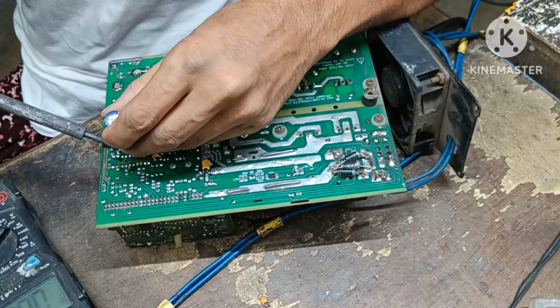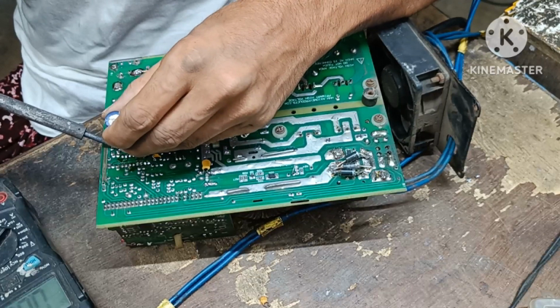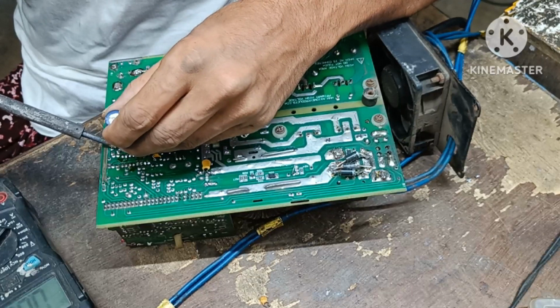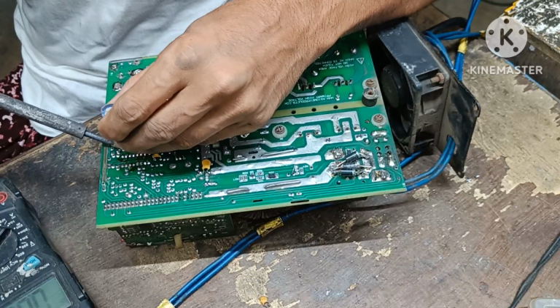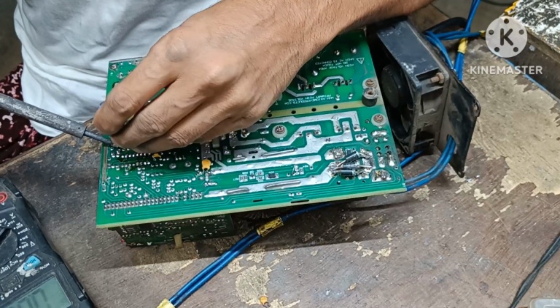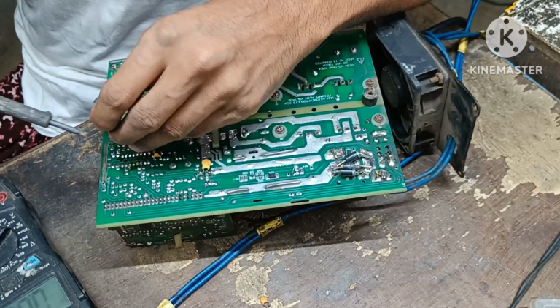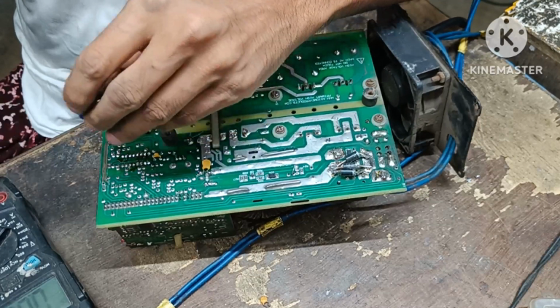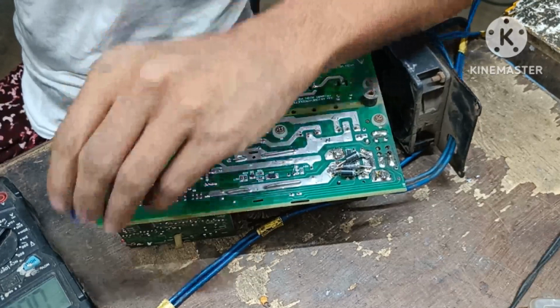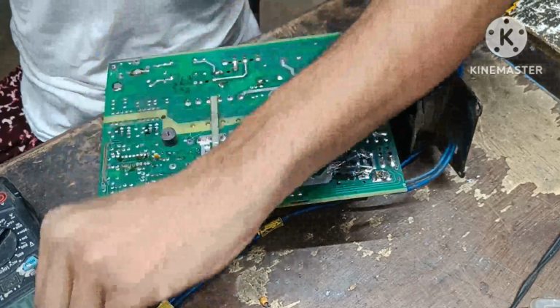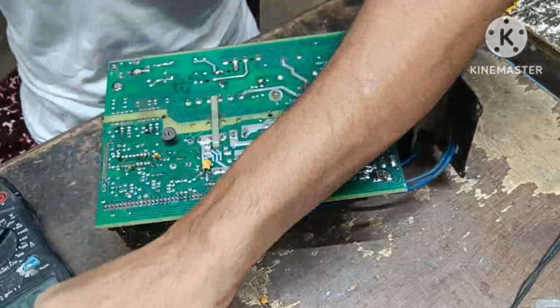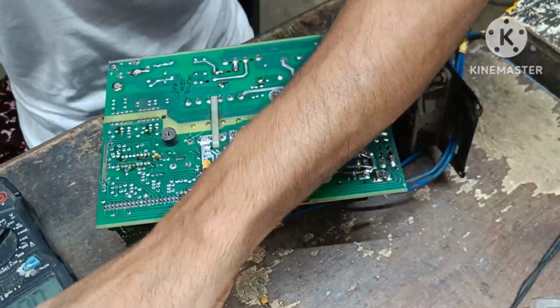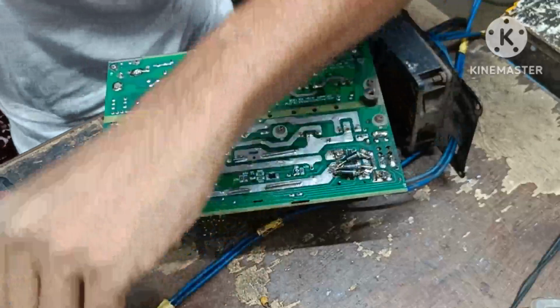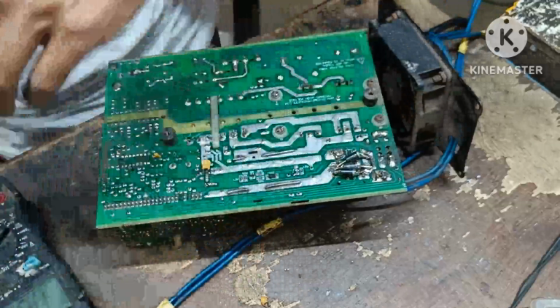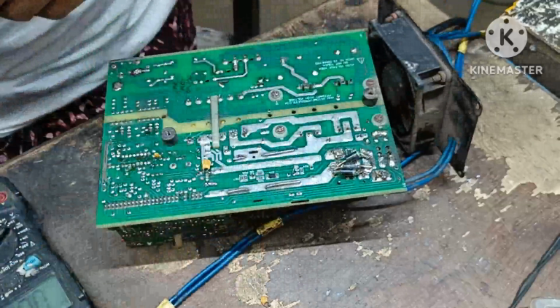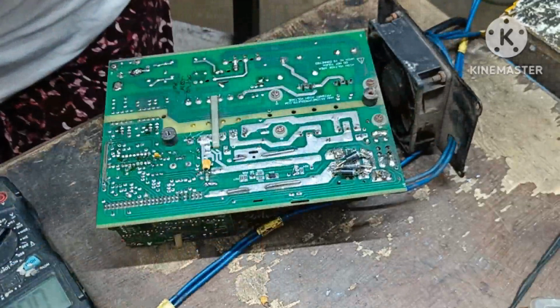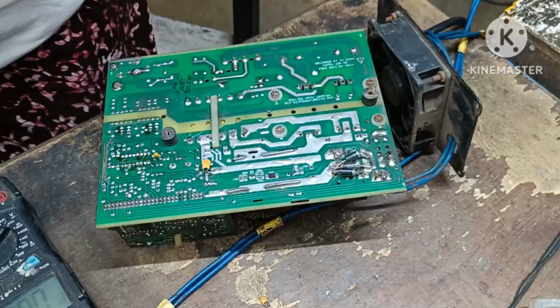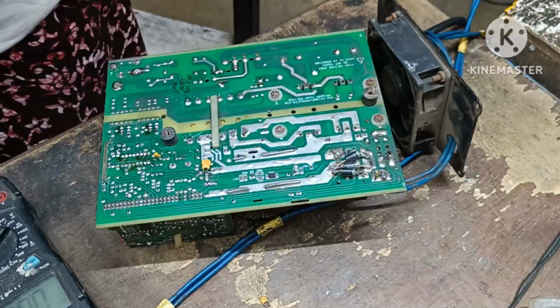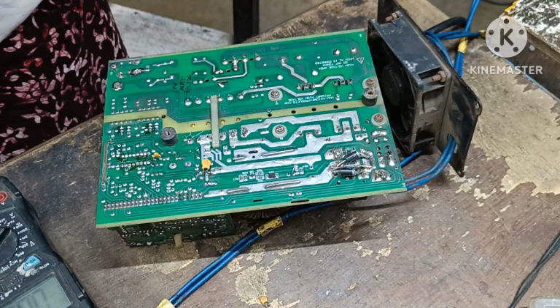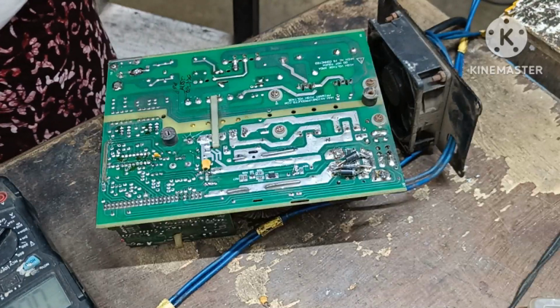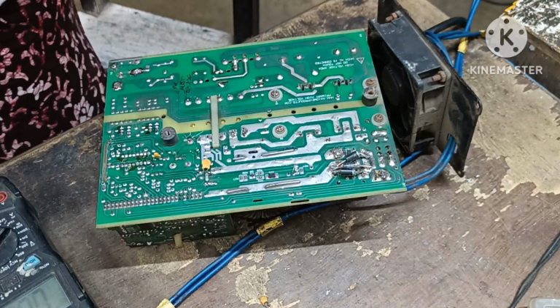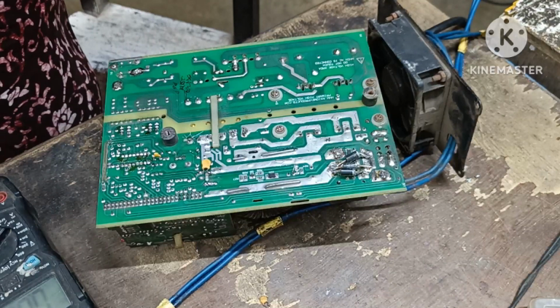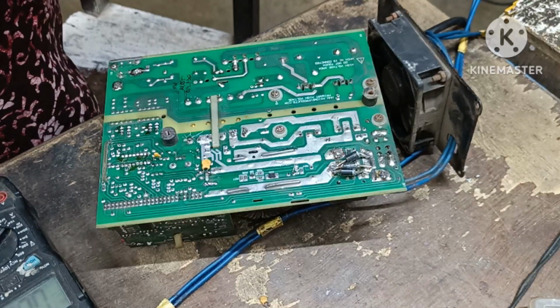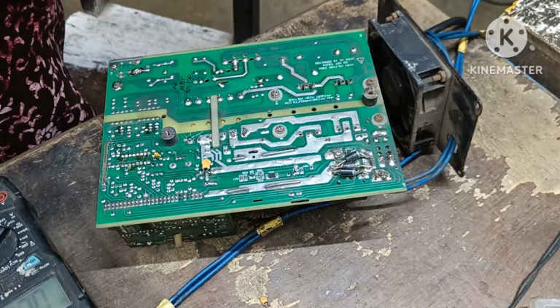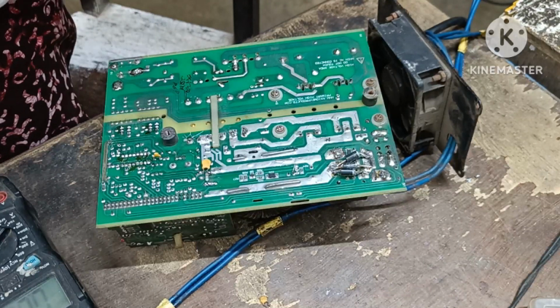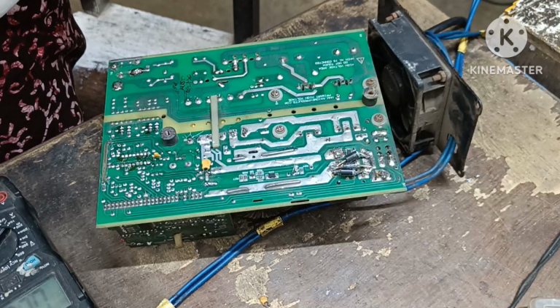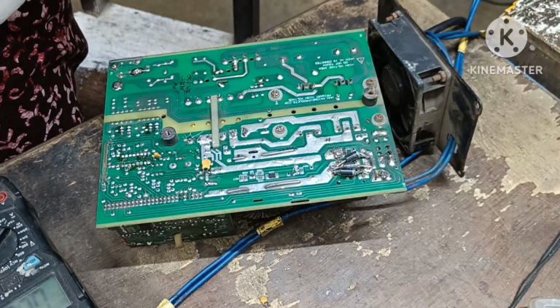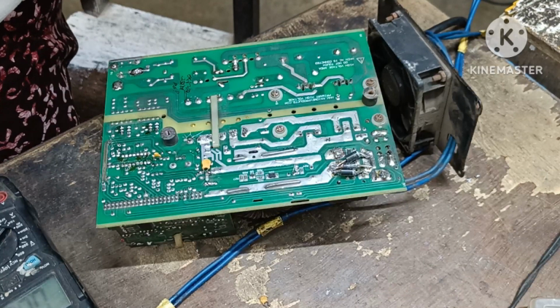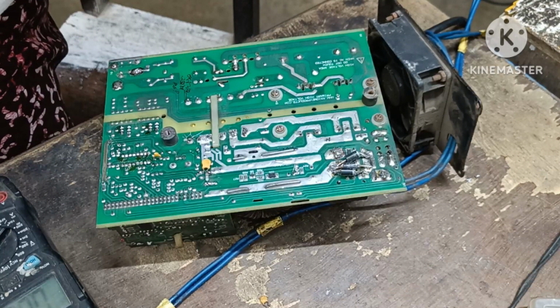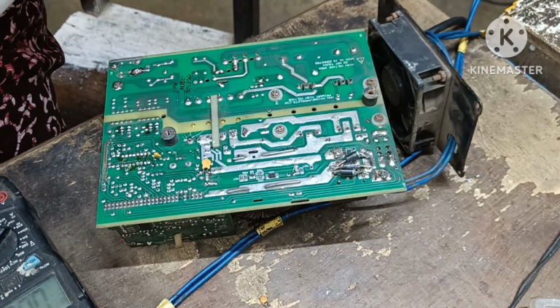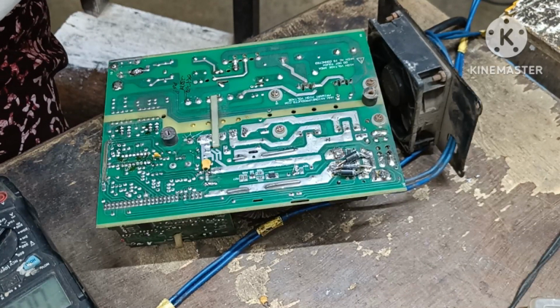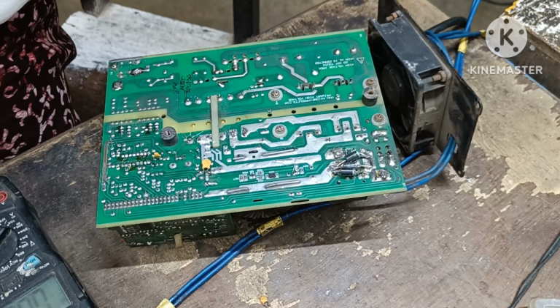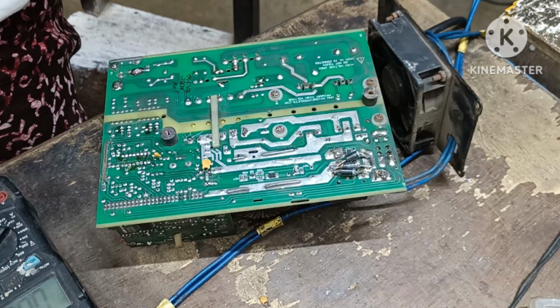The IC is not coming from the number 9 pin. If the IC is not coming from the number 9 pin, the IC is not going to be perfect.